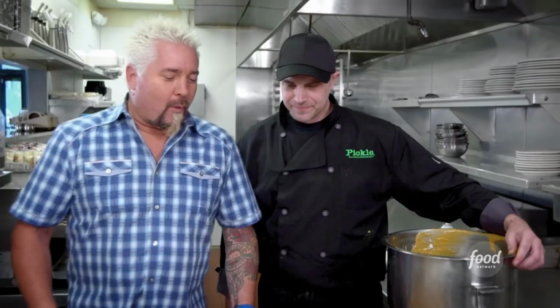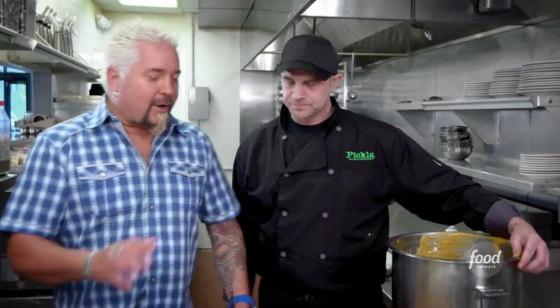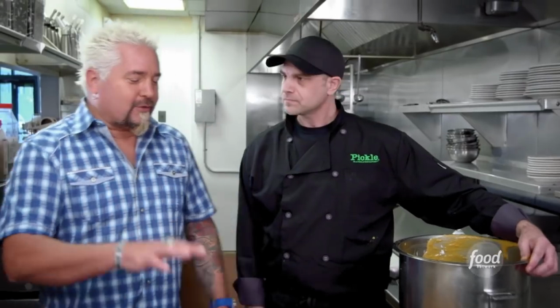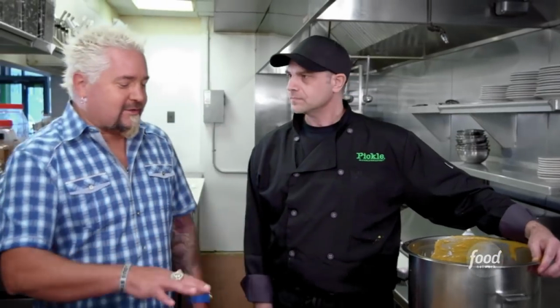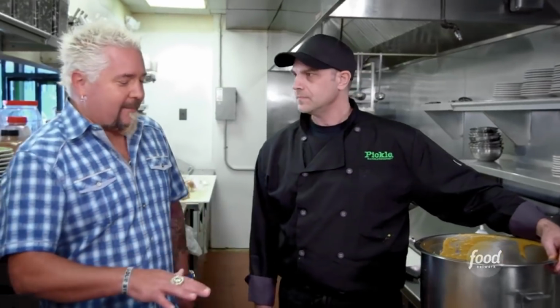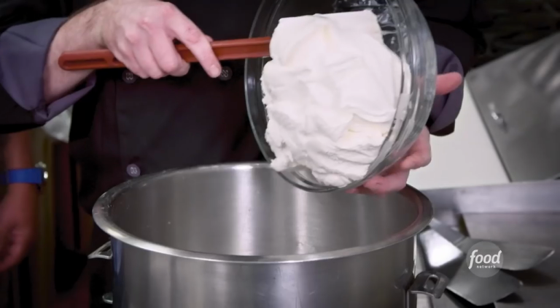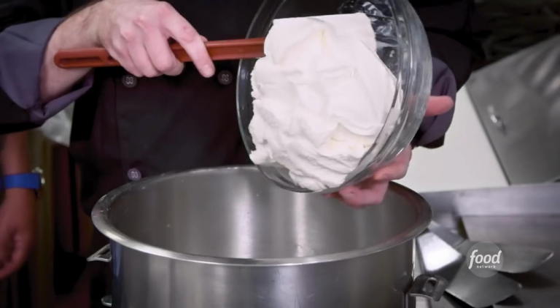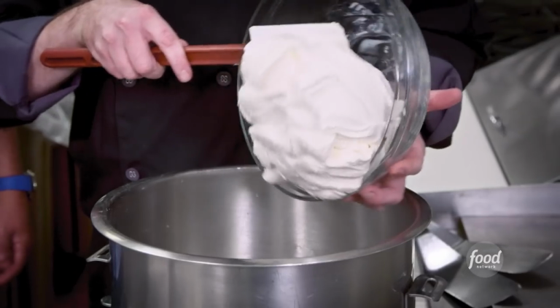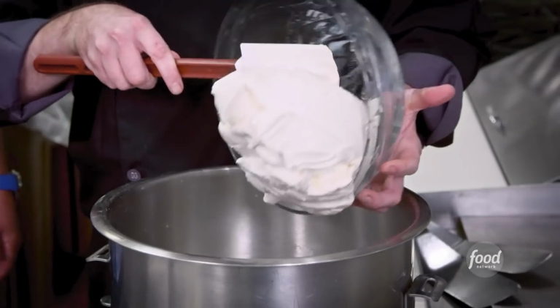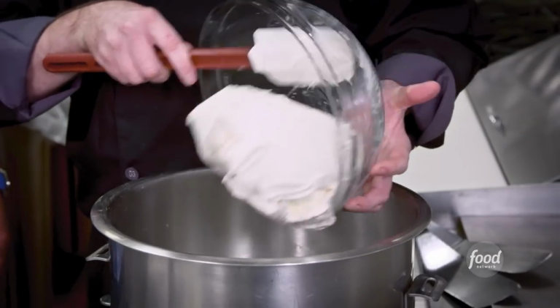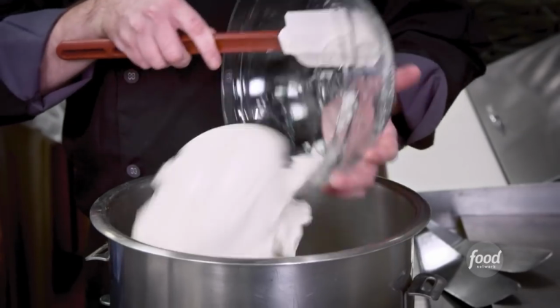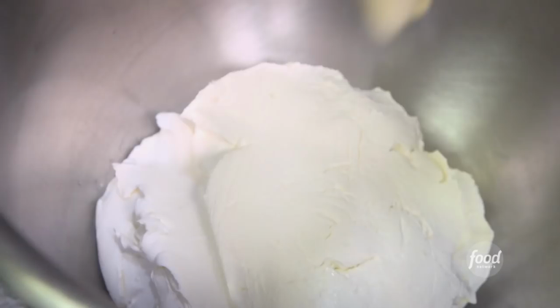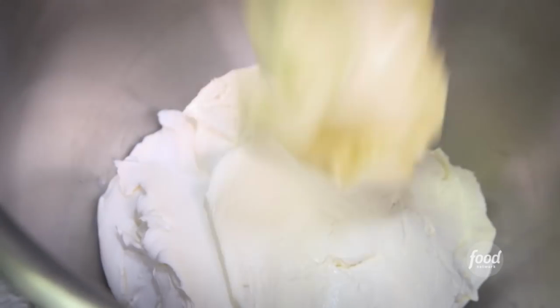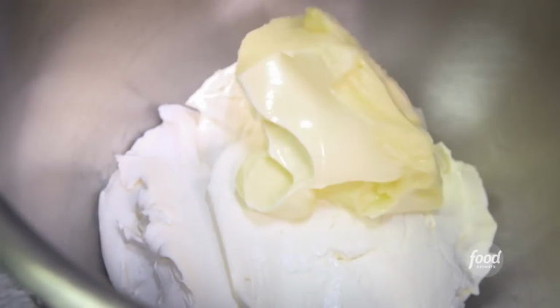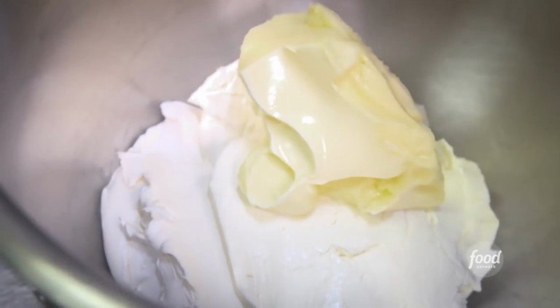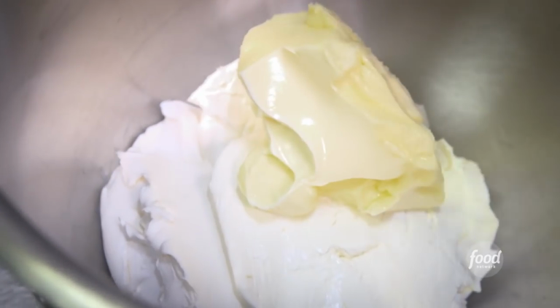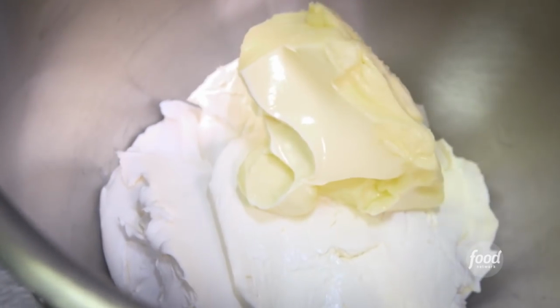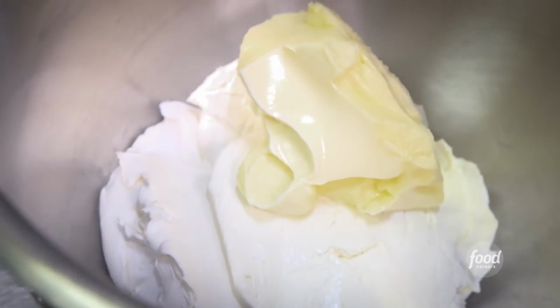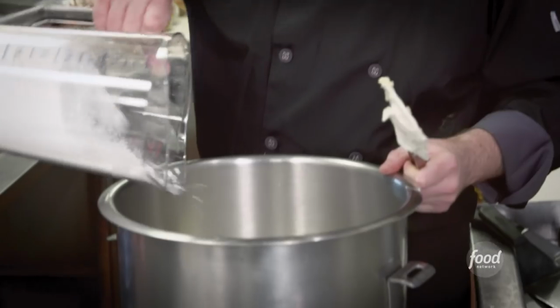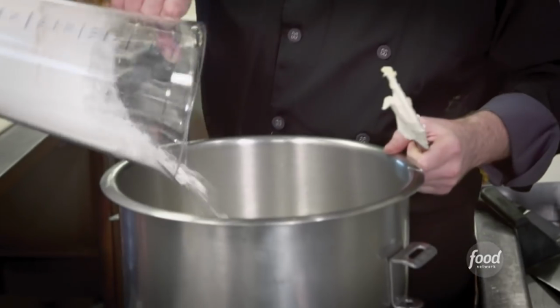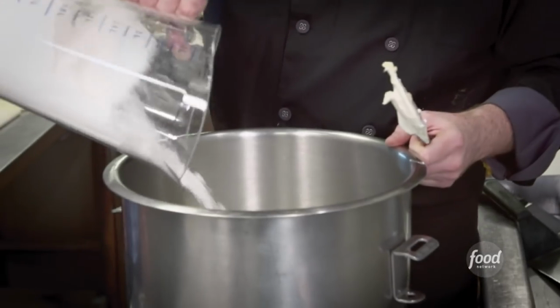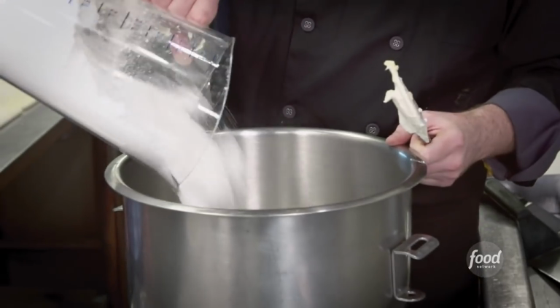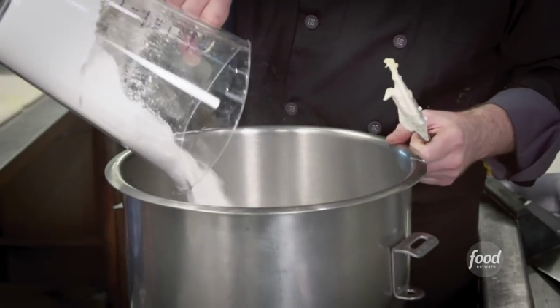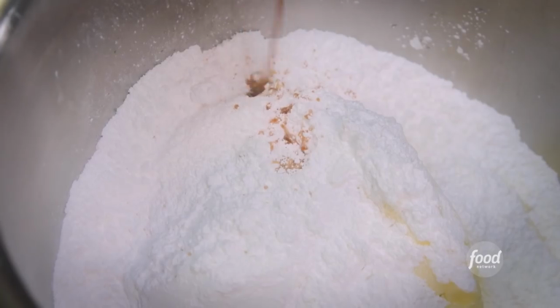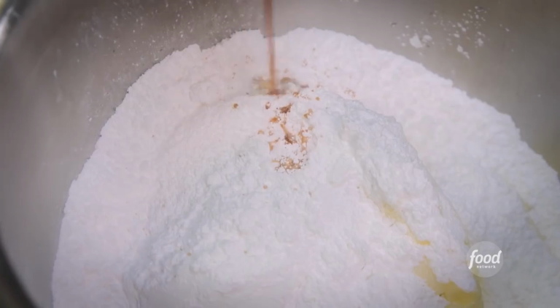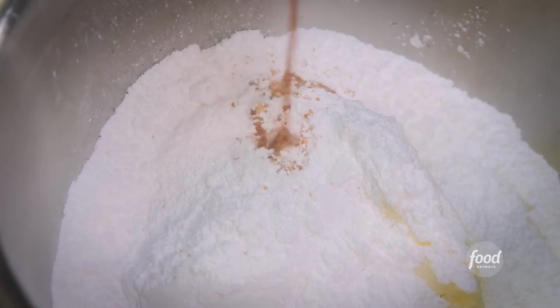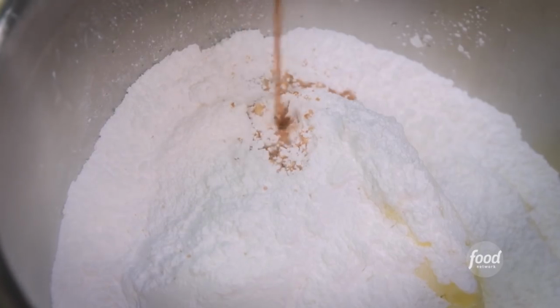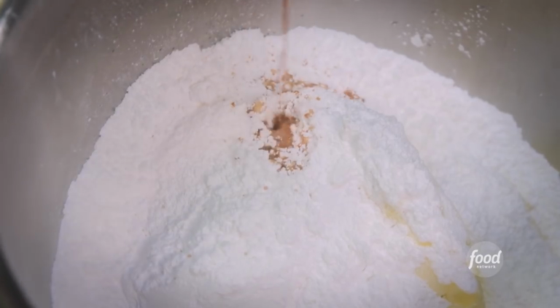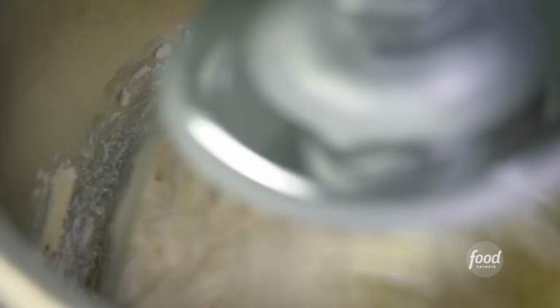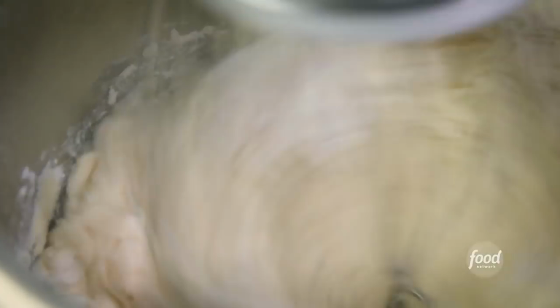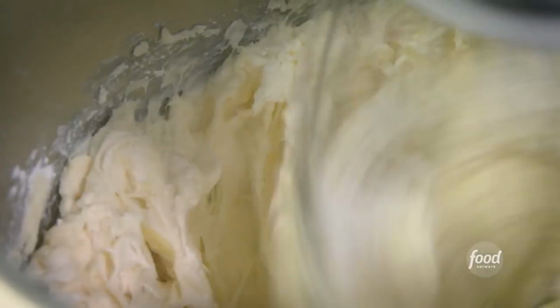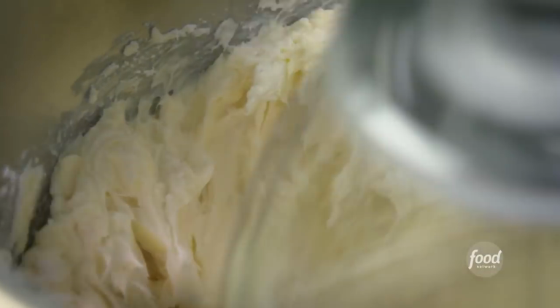What goes on top? Cream cheese, room temperature butter, powdered sugar, vanilla — mix it up.